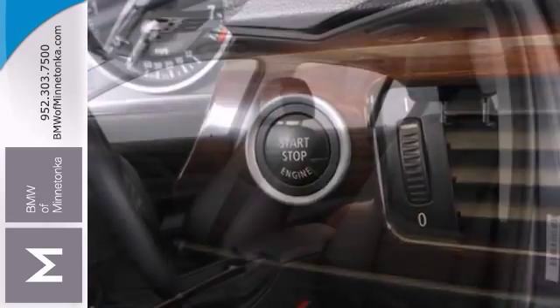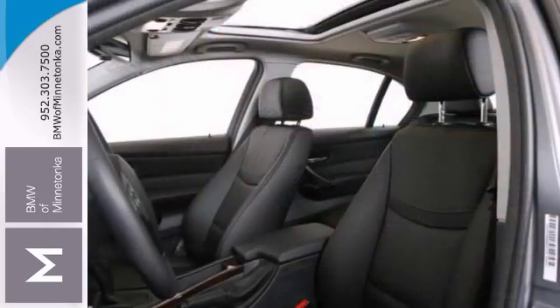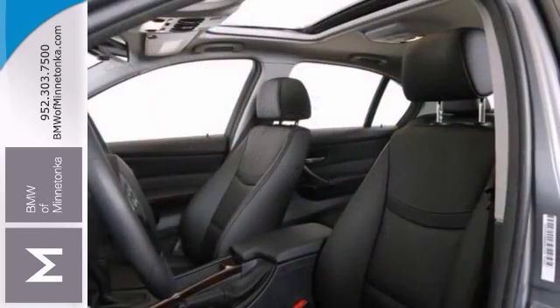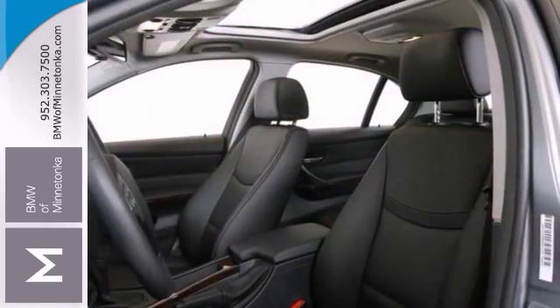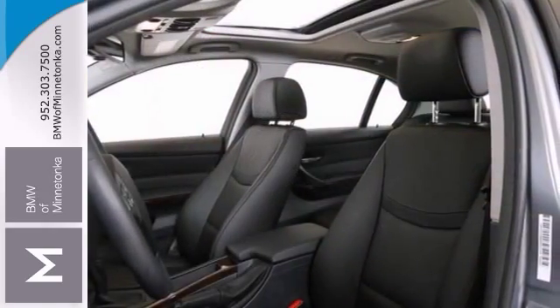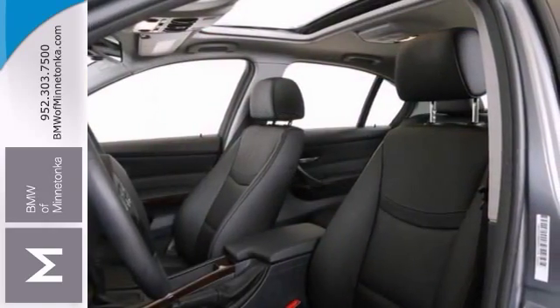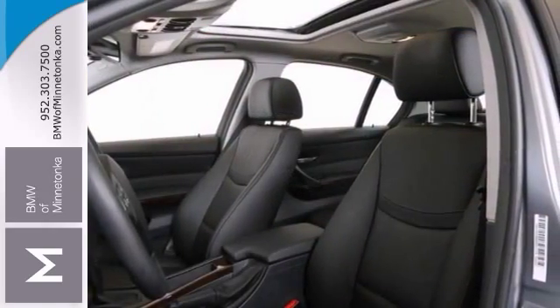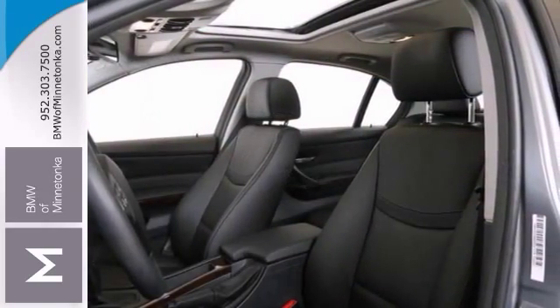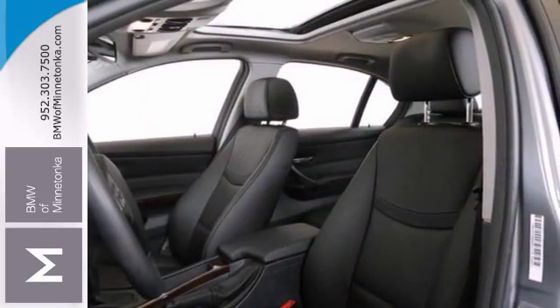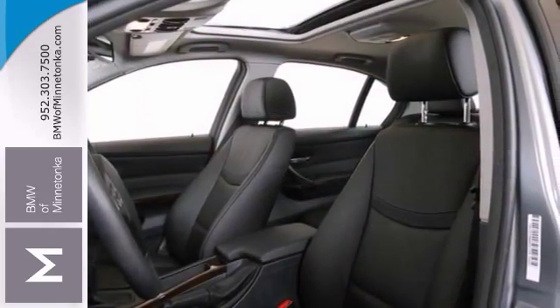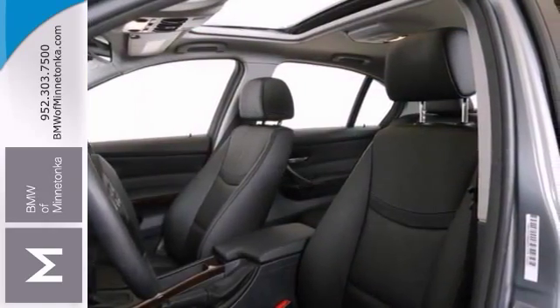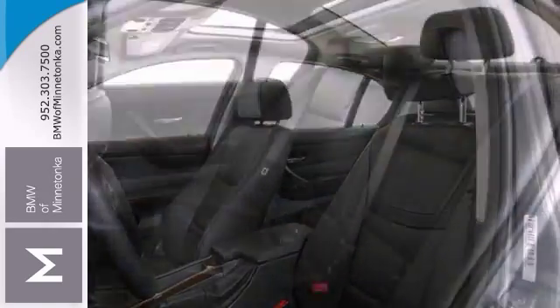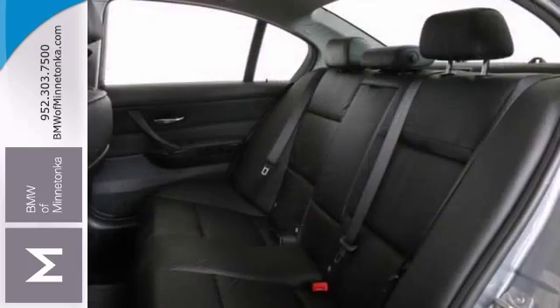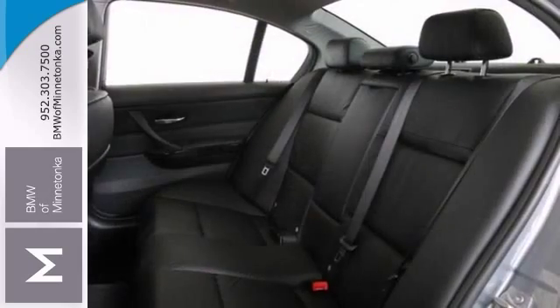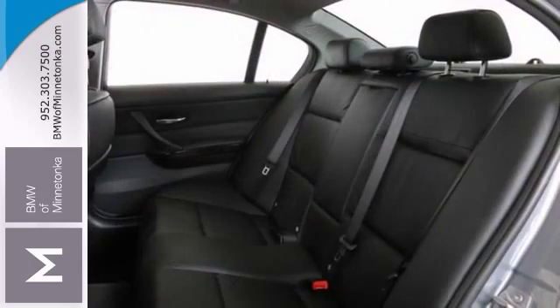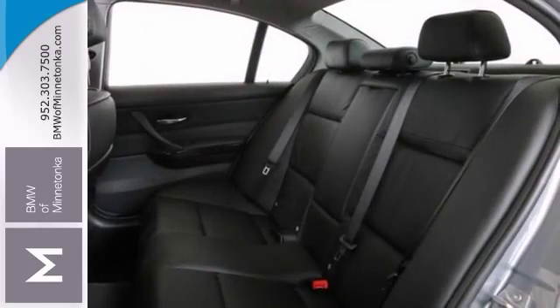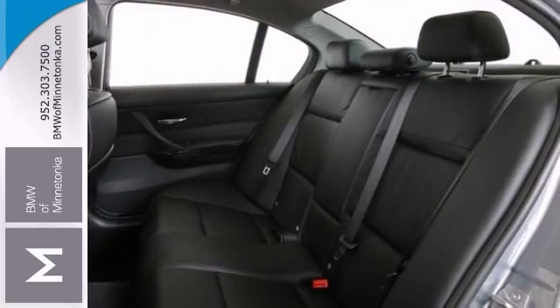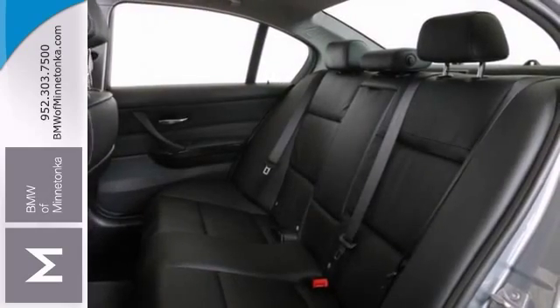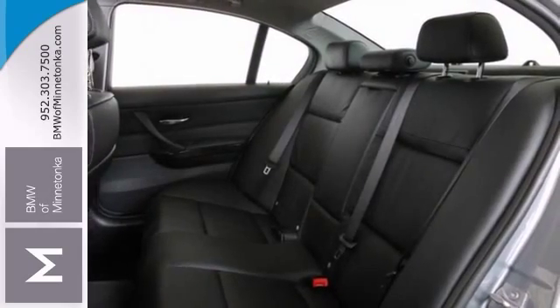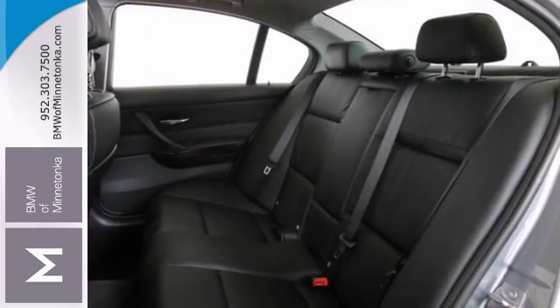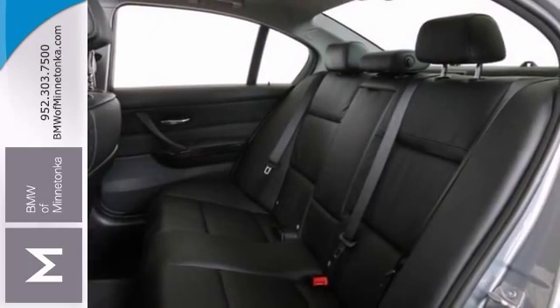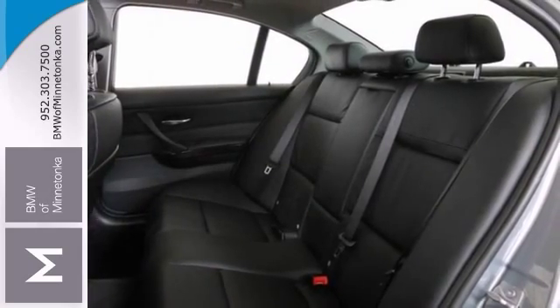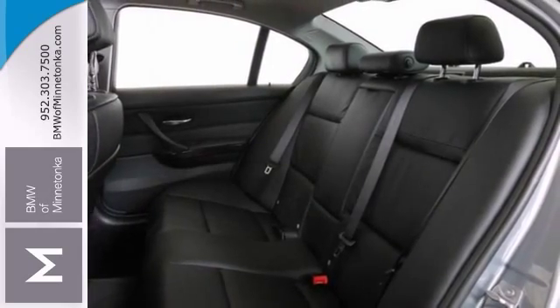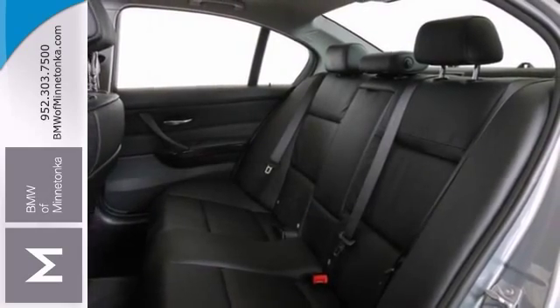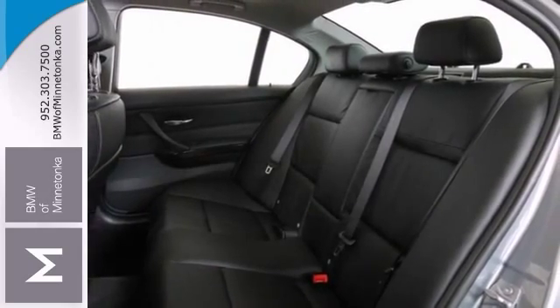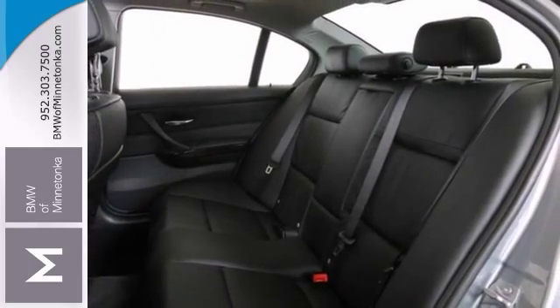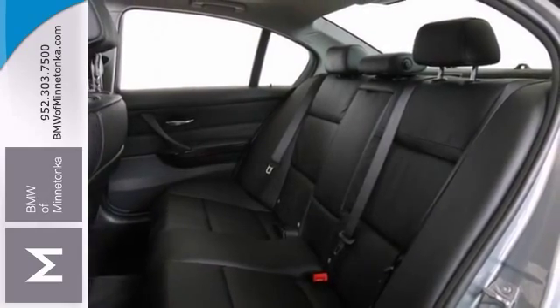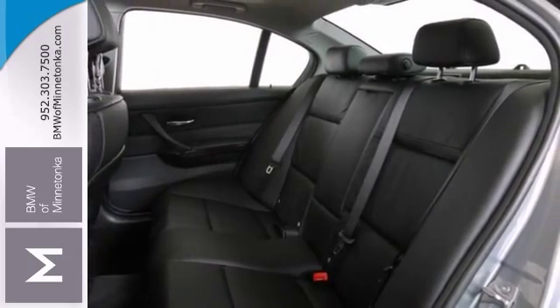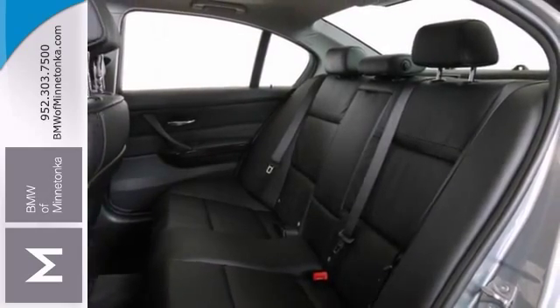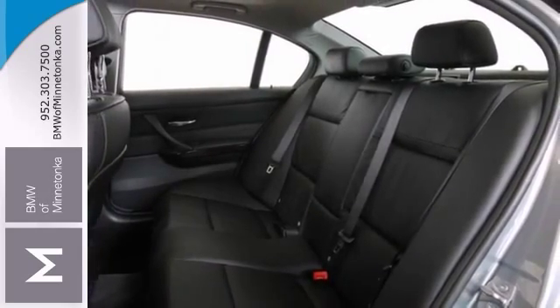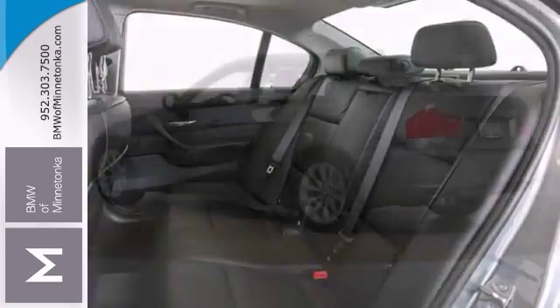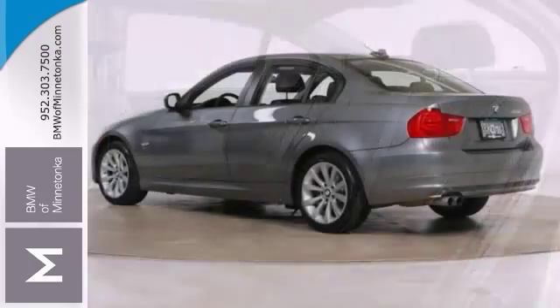You also get climate control, heated leather seats, and remote keyless entry. Sunroof and all-wheel drive make it hard to pass up.